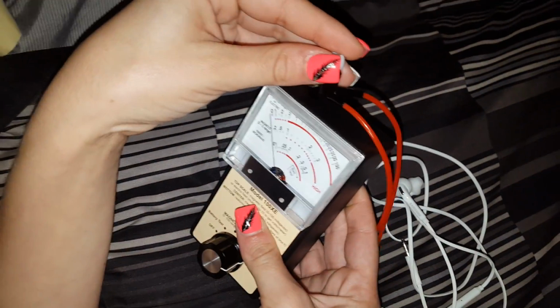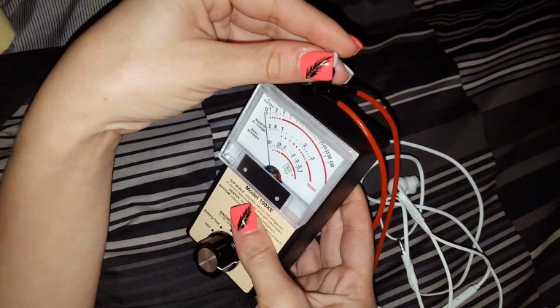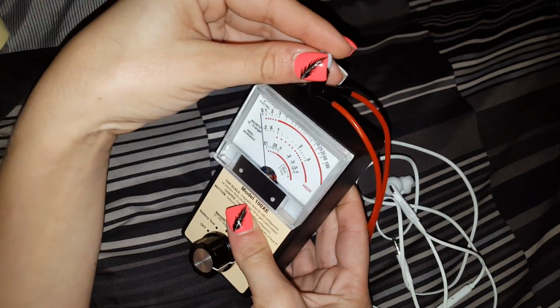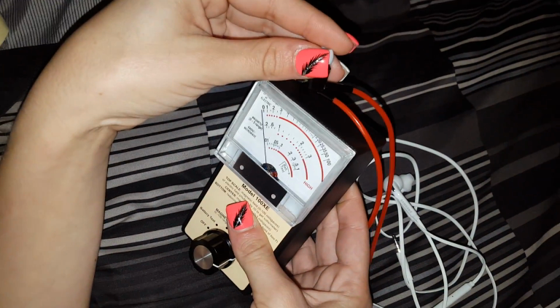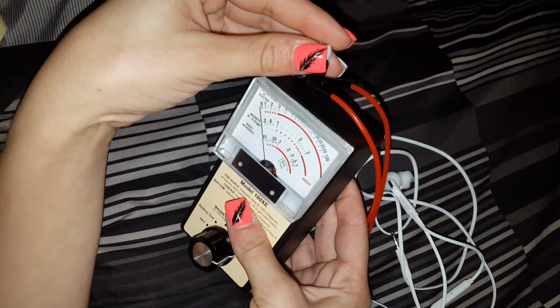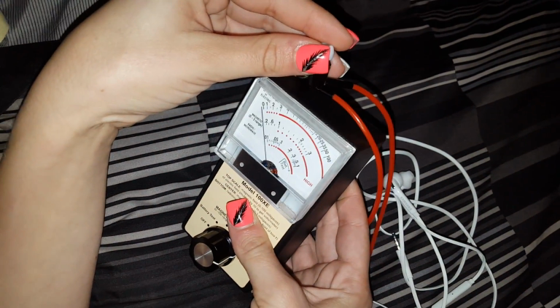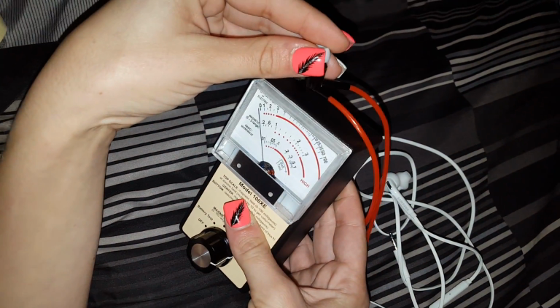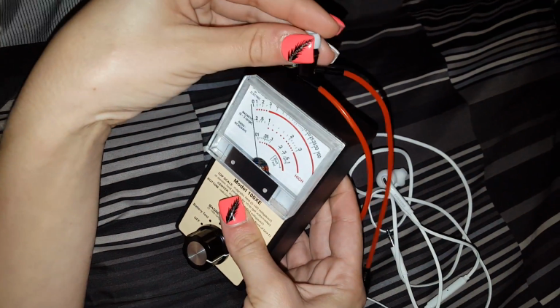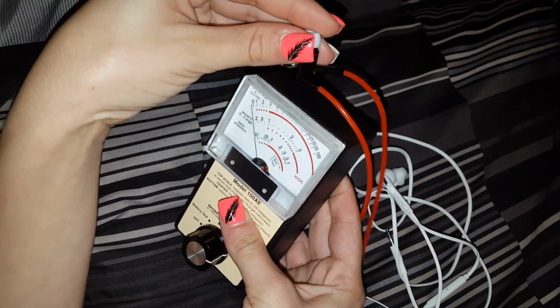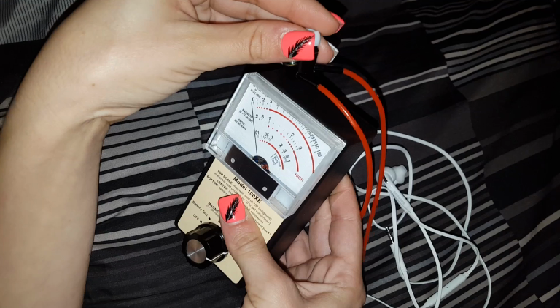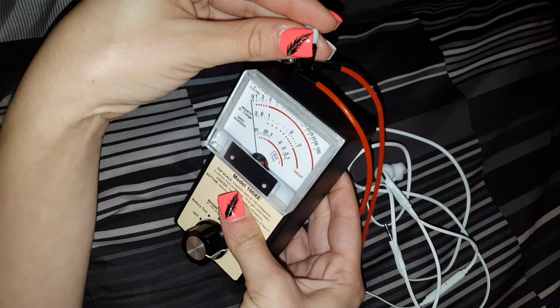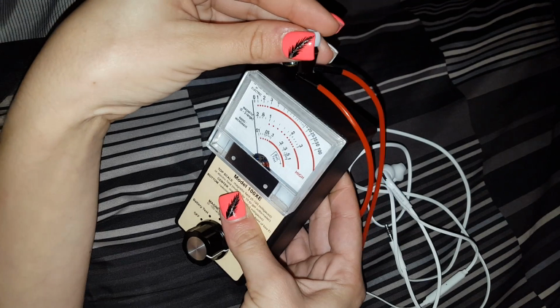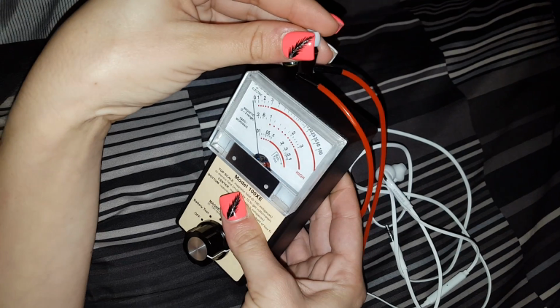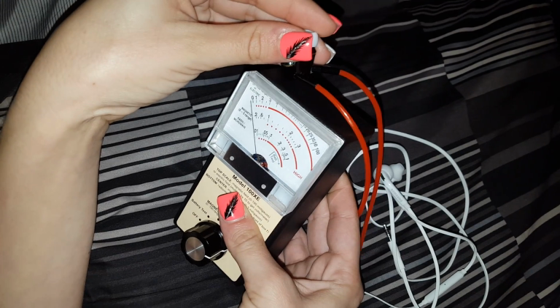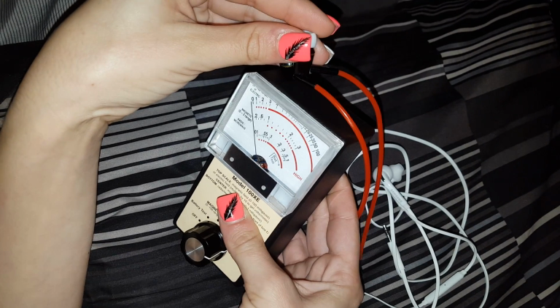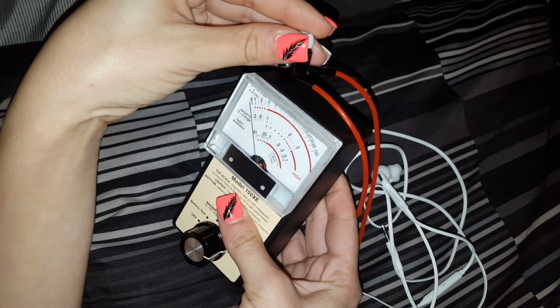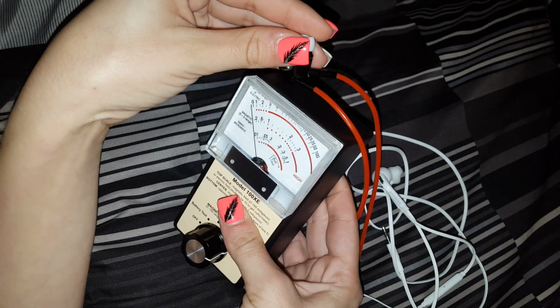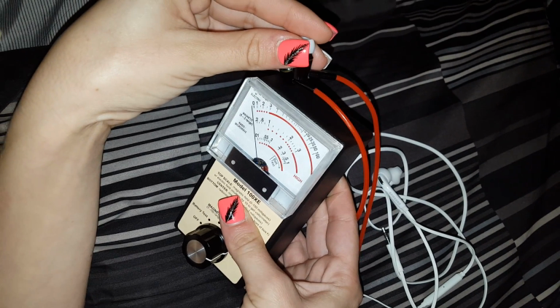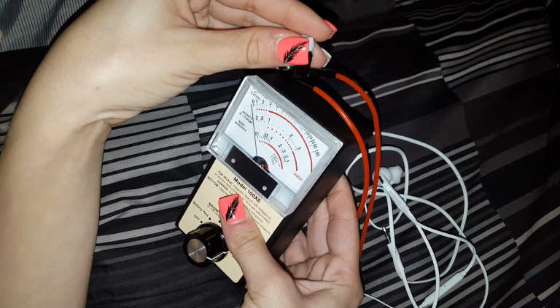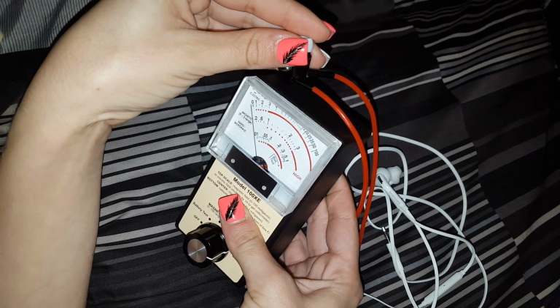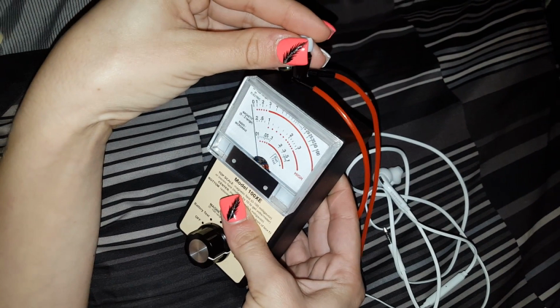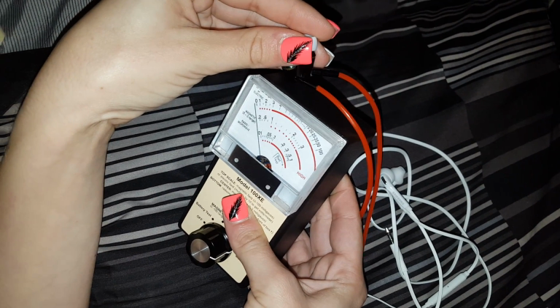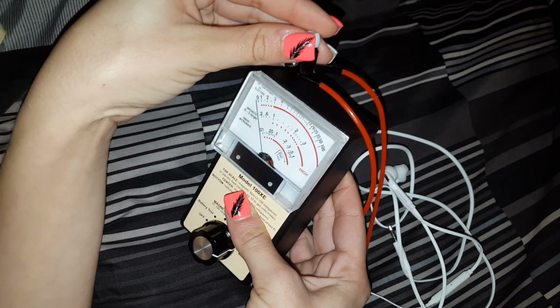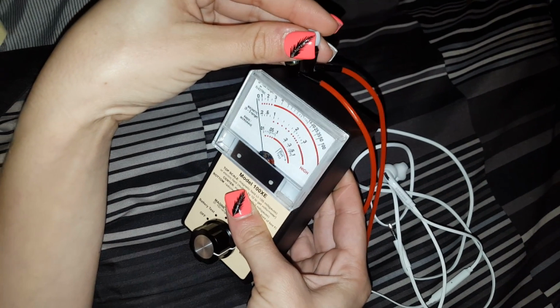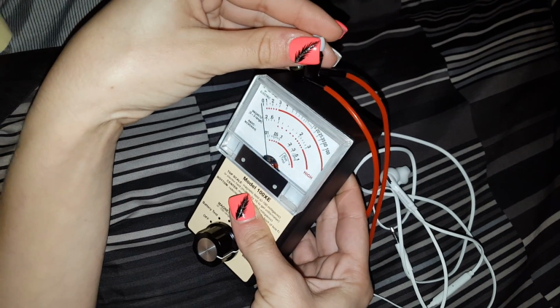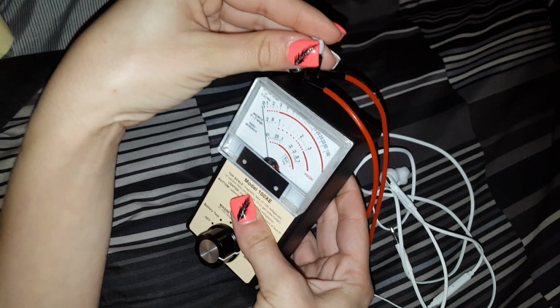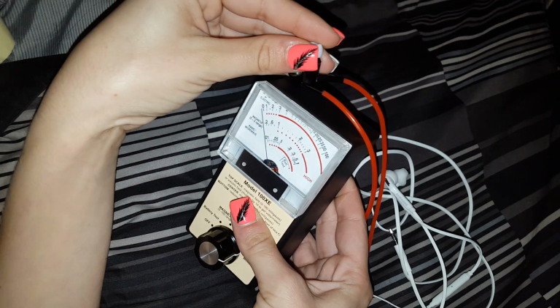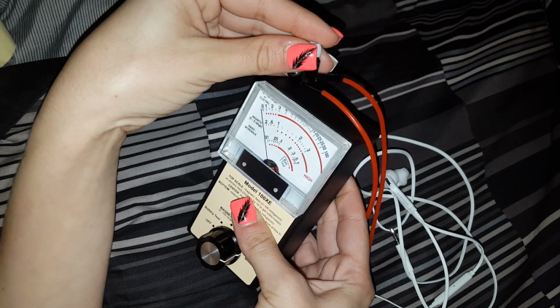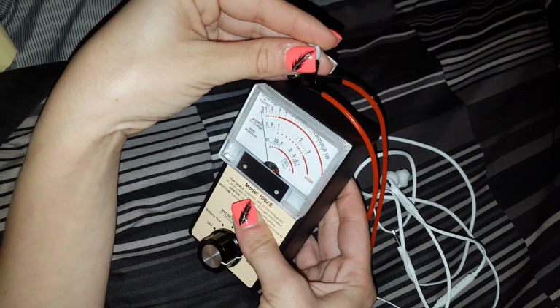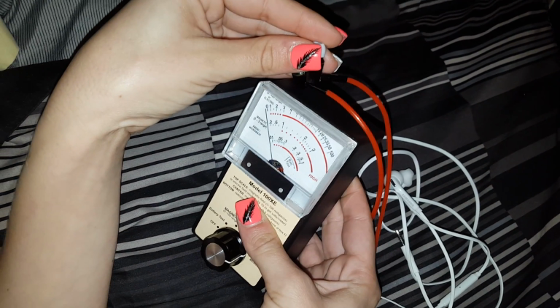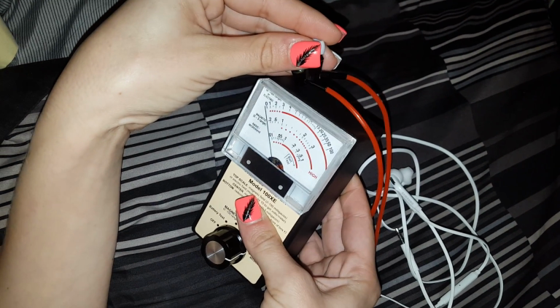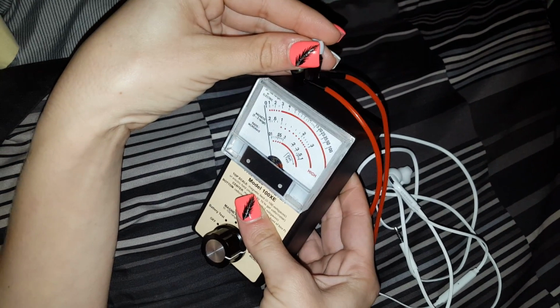Look at that — no radiation. RFSafe.com — that's why you want to buy your headsets from us. Thanks, have a great day.